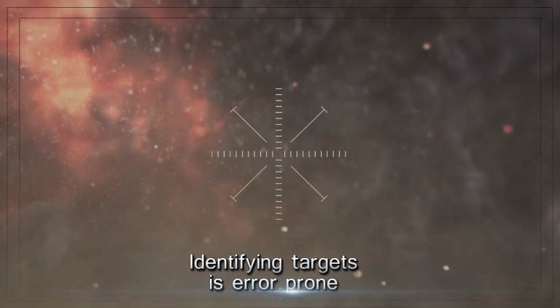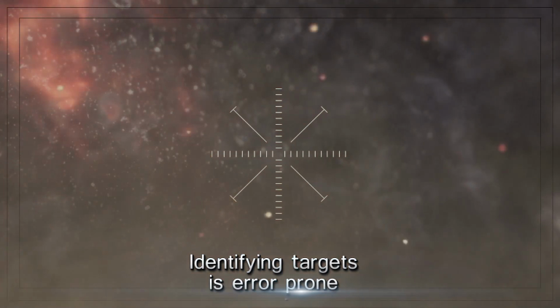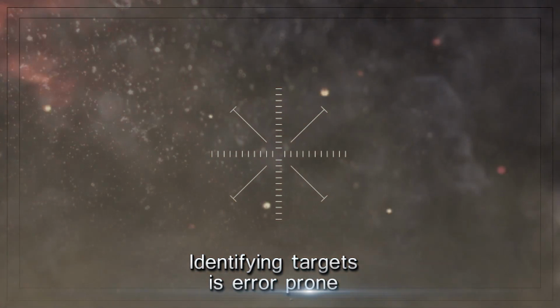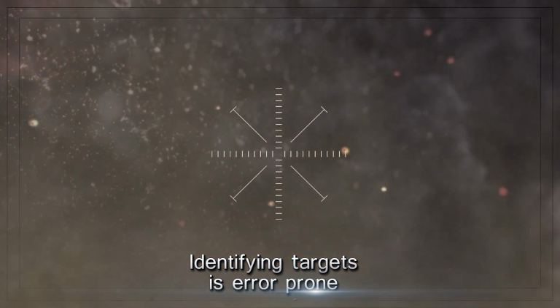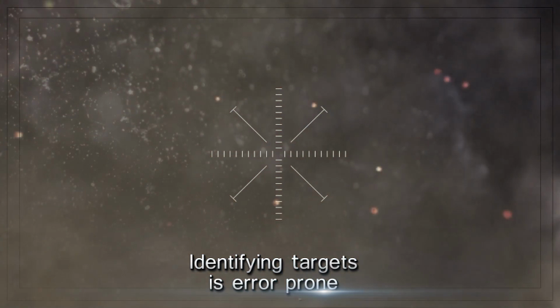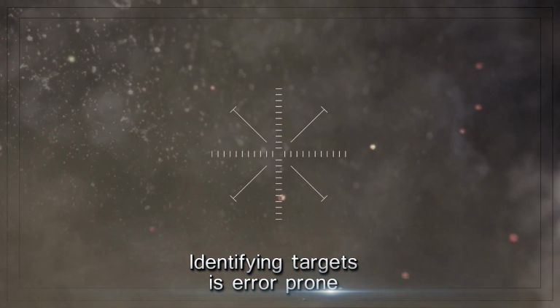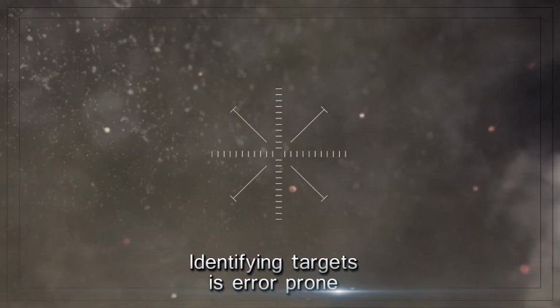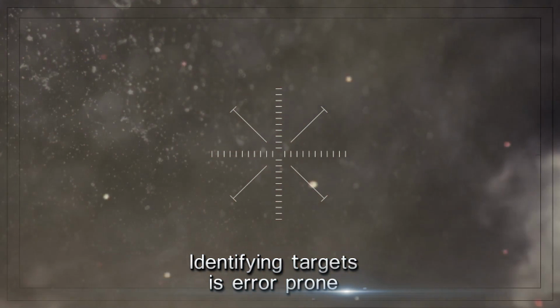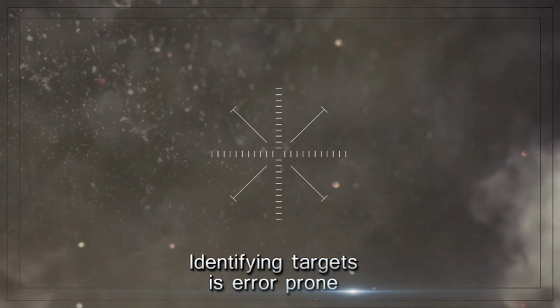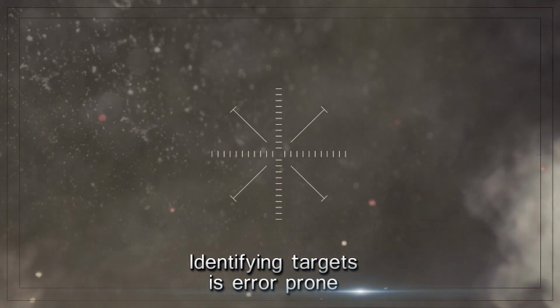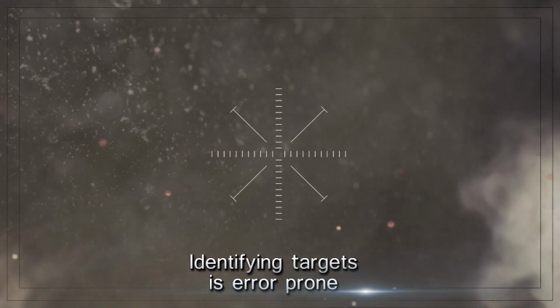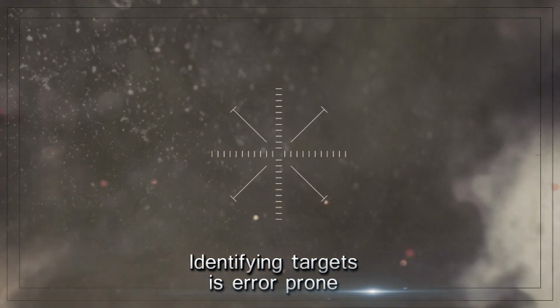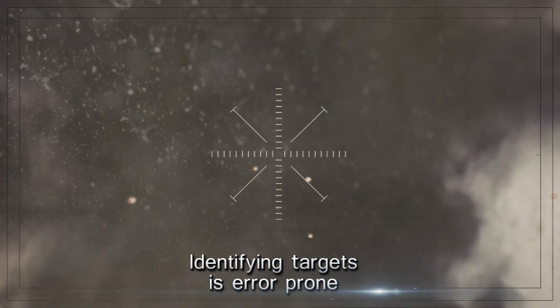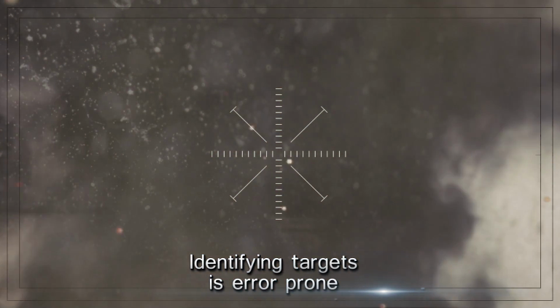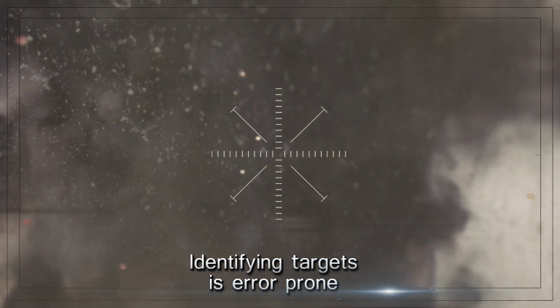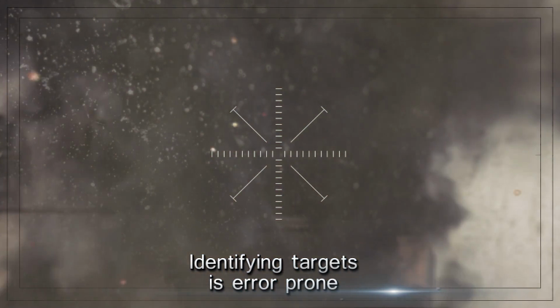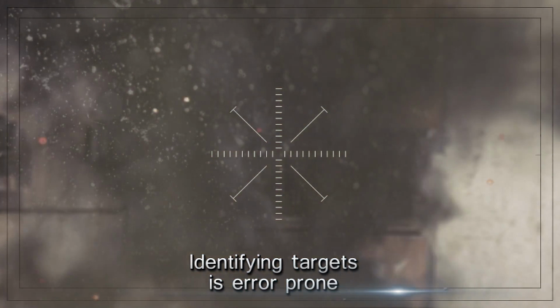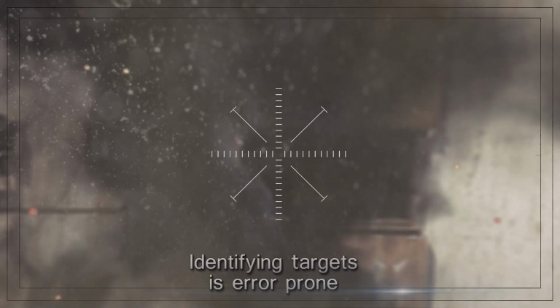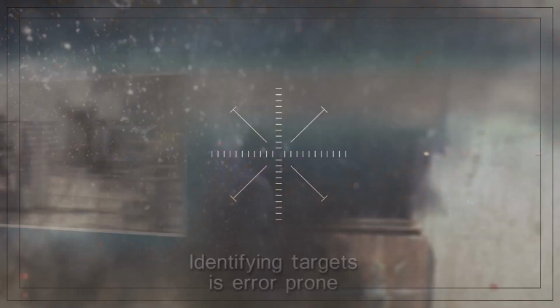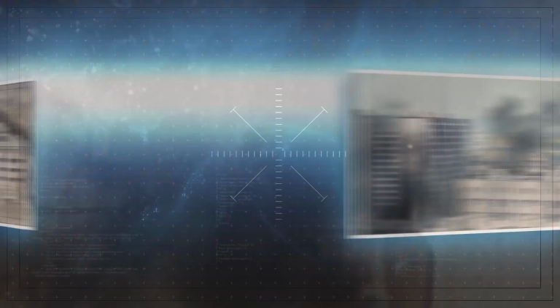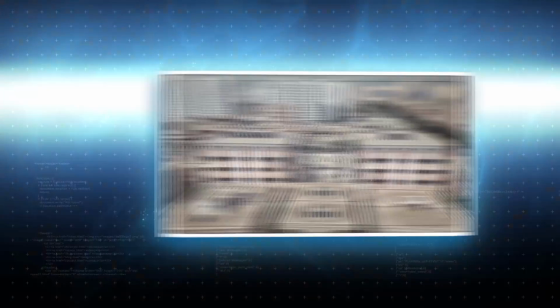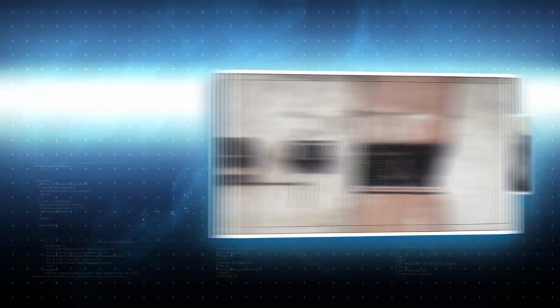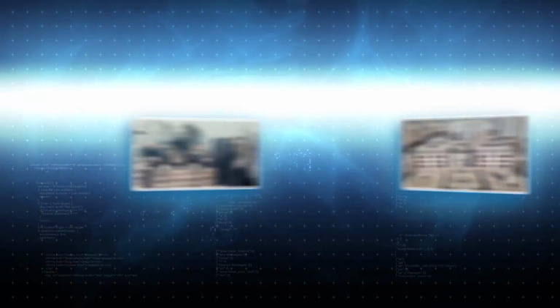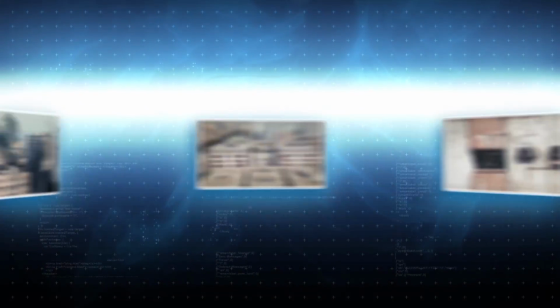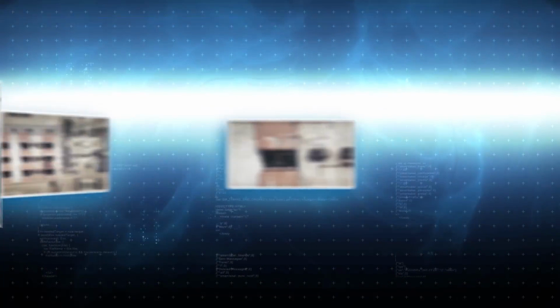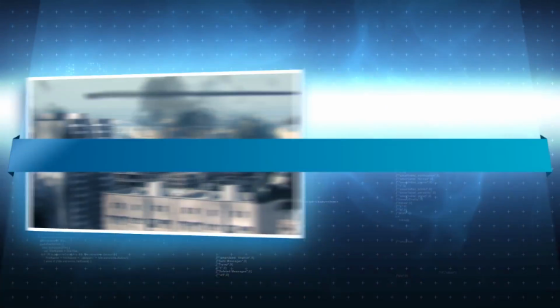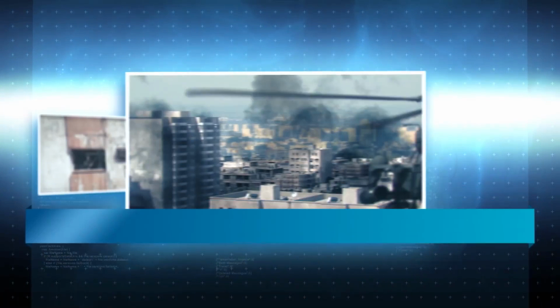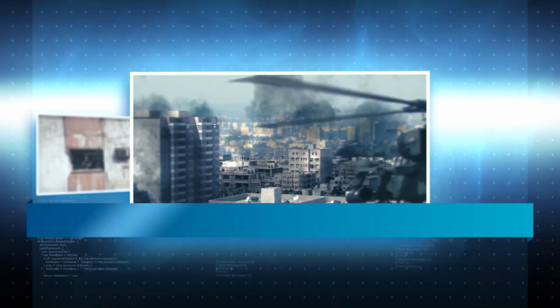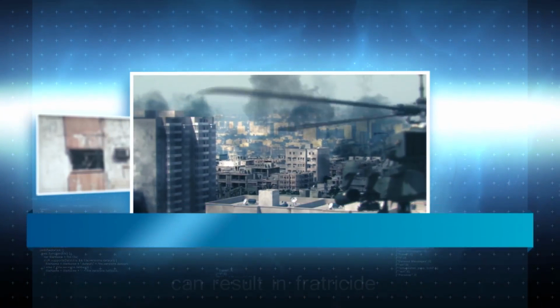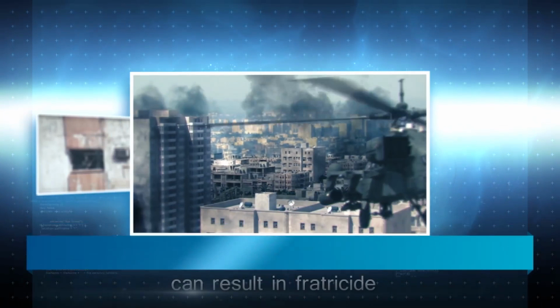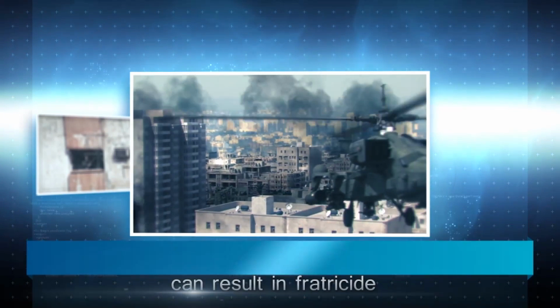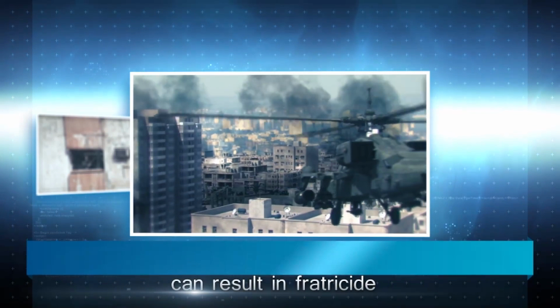Cease fire! We've been hit! This is a classic case of fratricide.